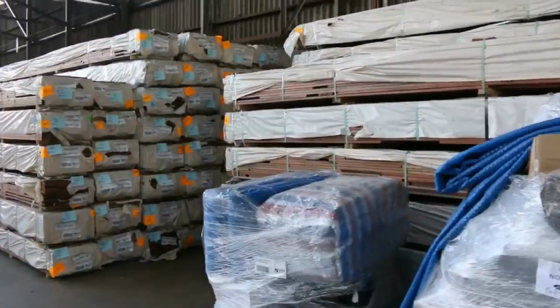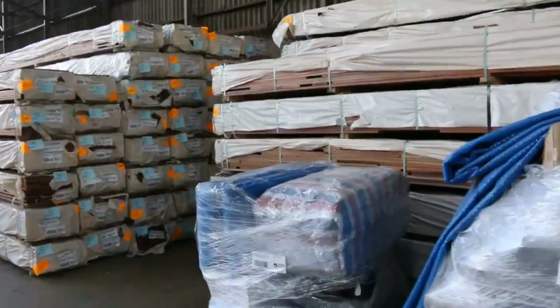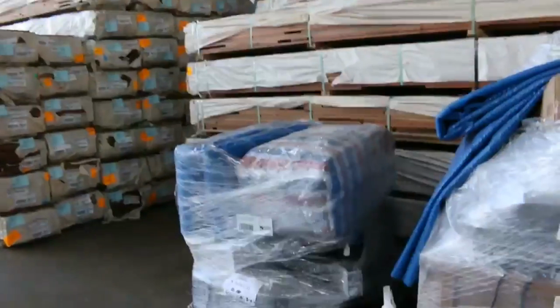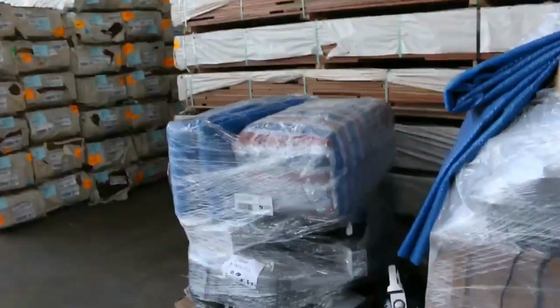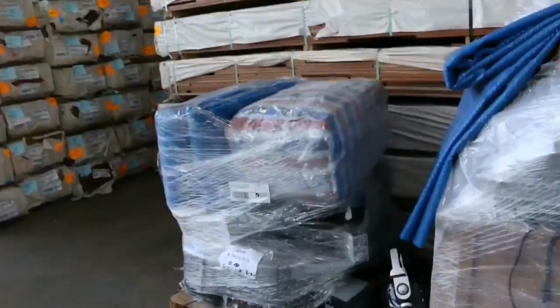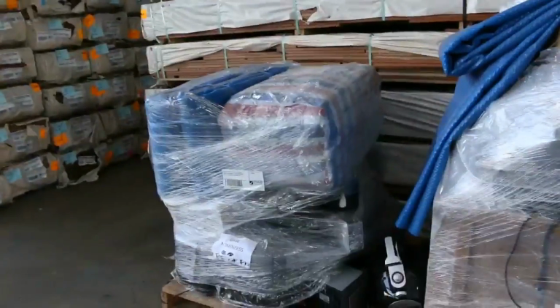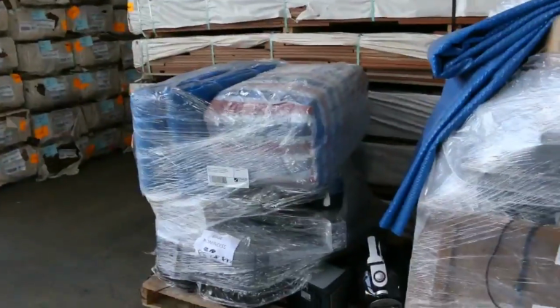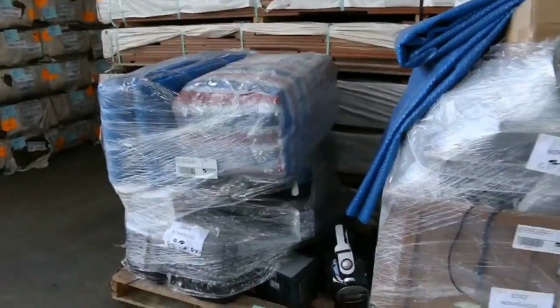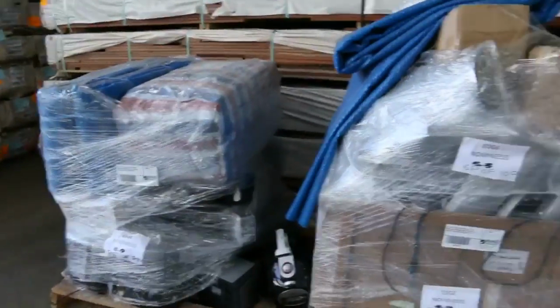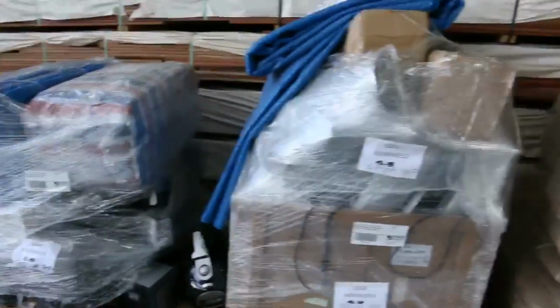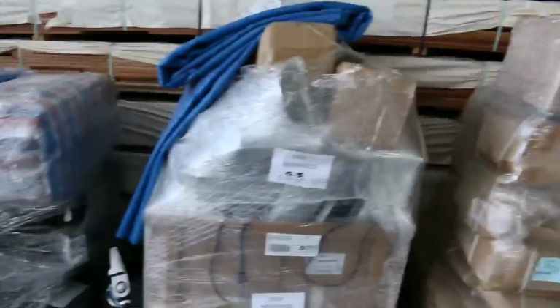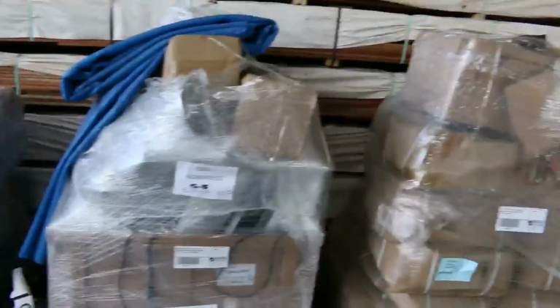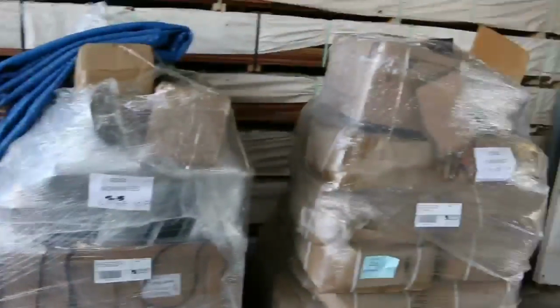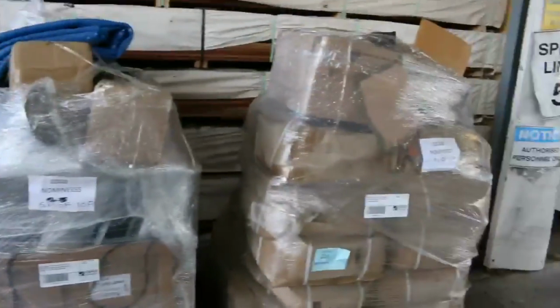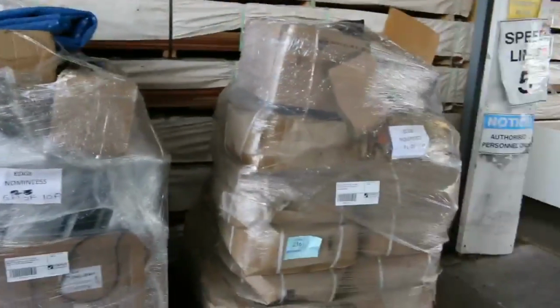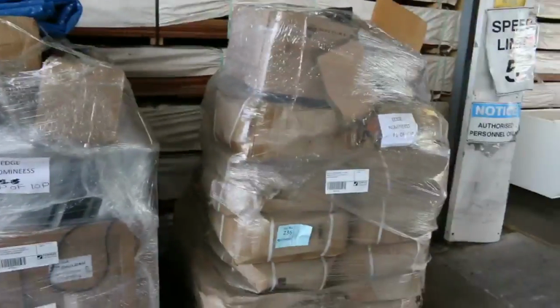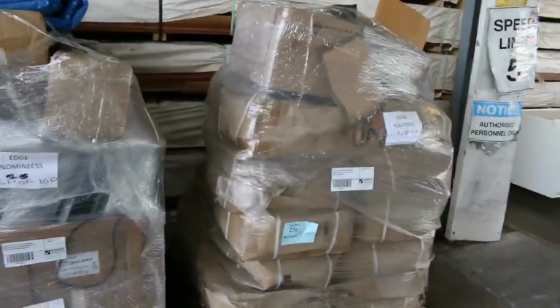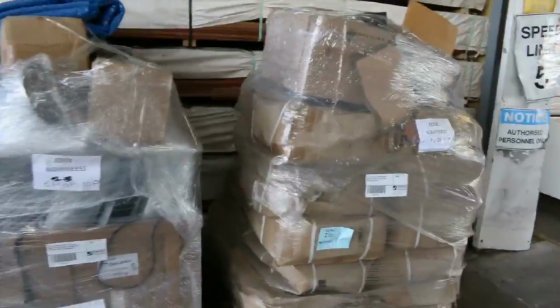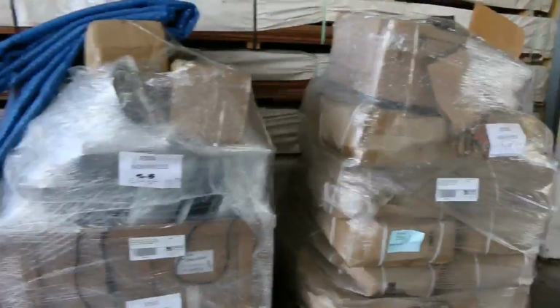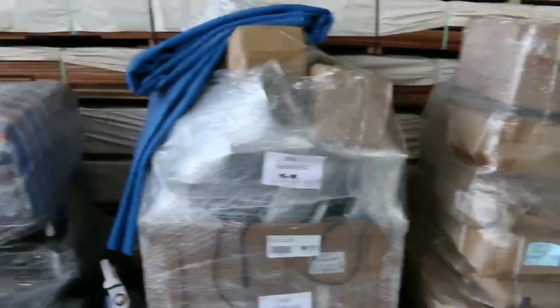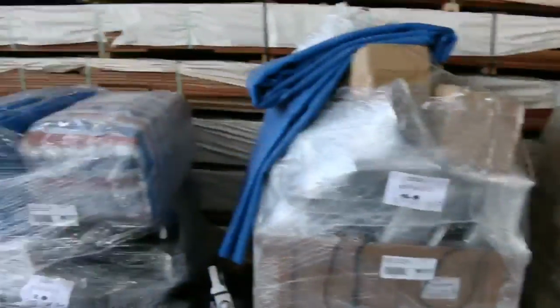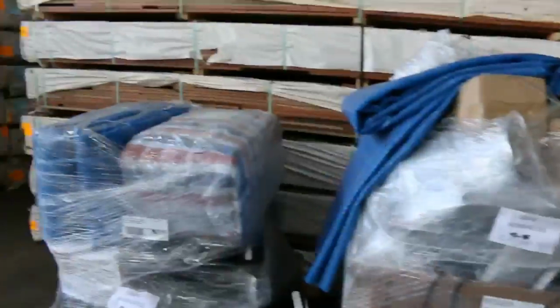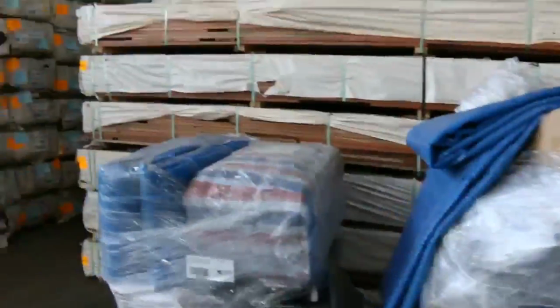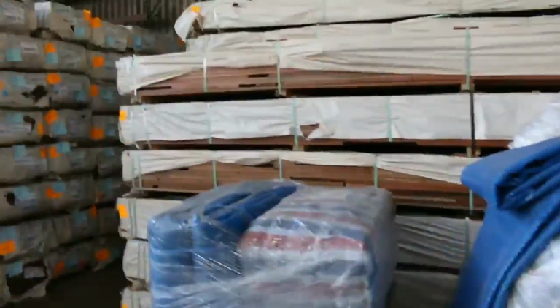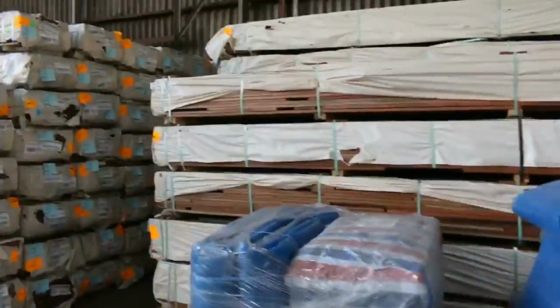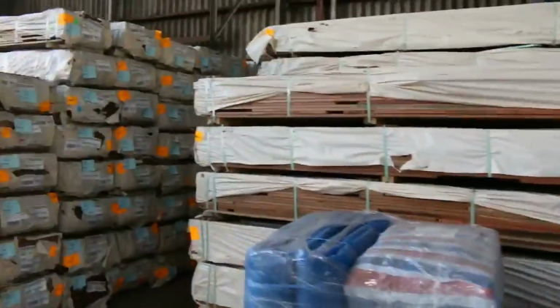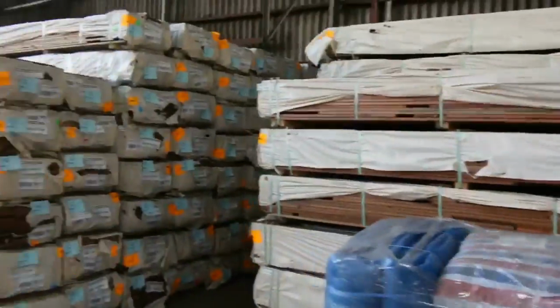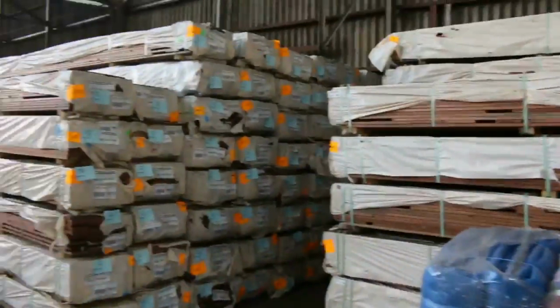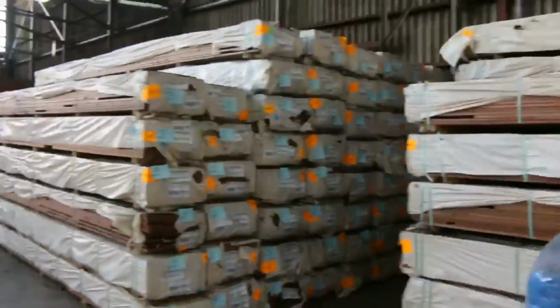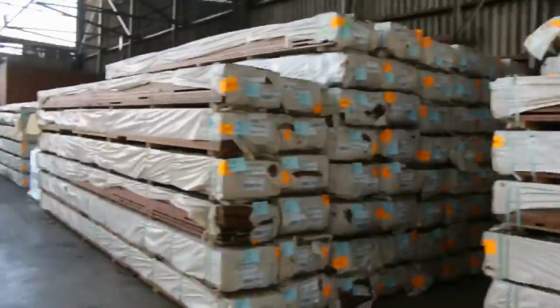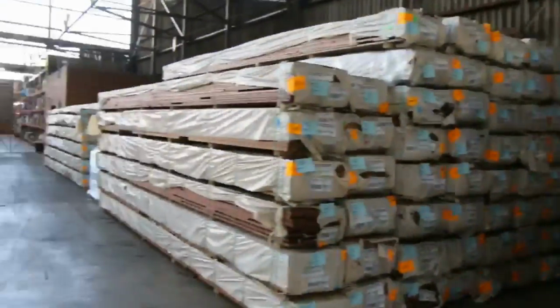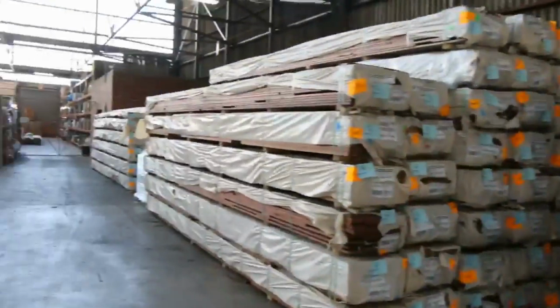We've got all sorts of bits and pieces there — a lot of lucky dip sort of pallets. So they'll create good interest tomorrow.